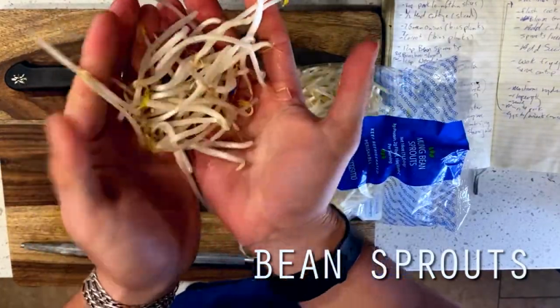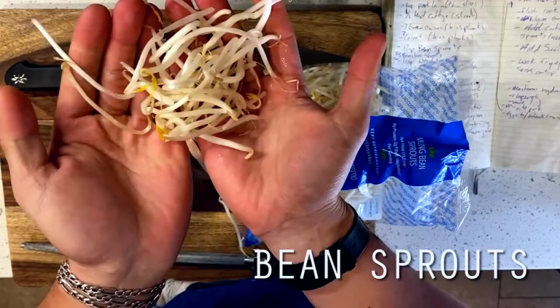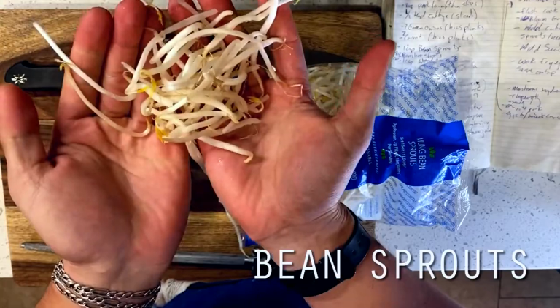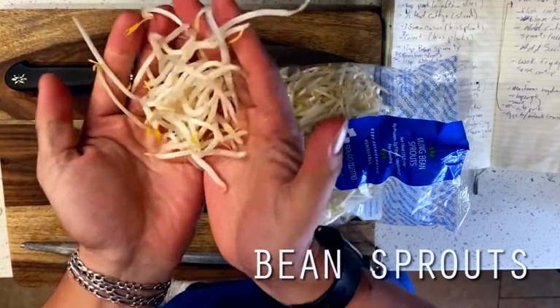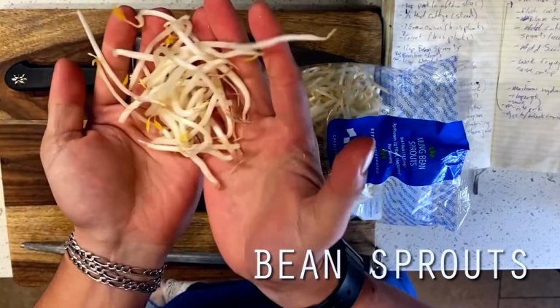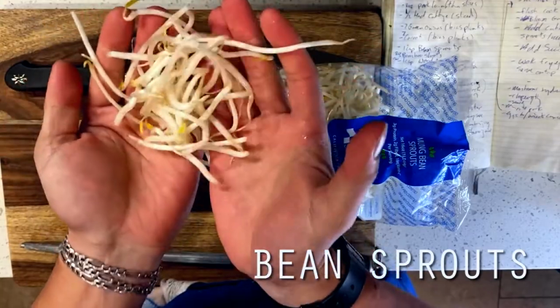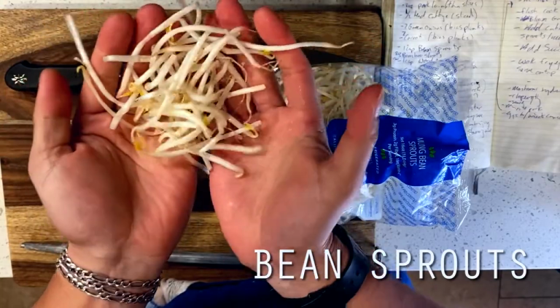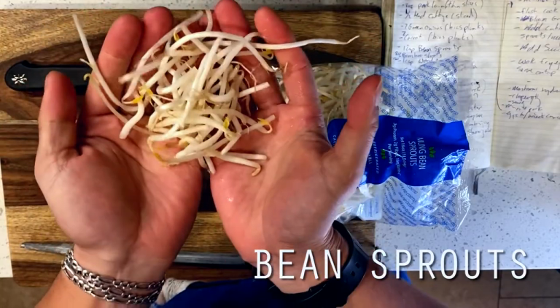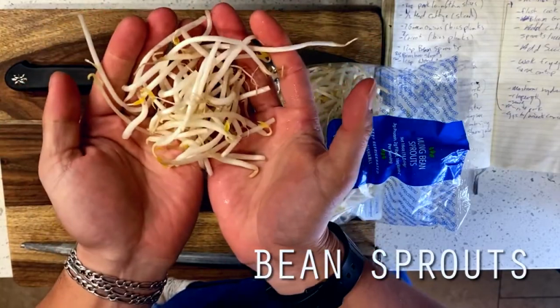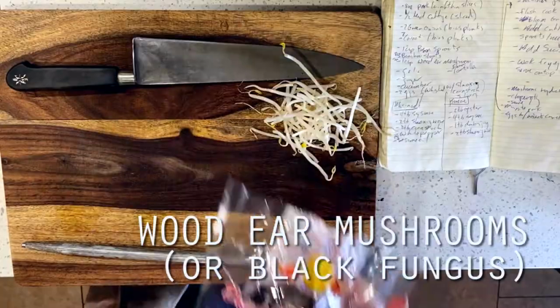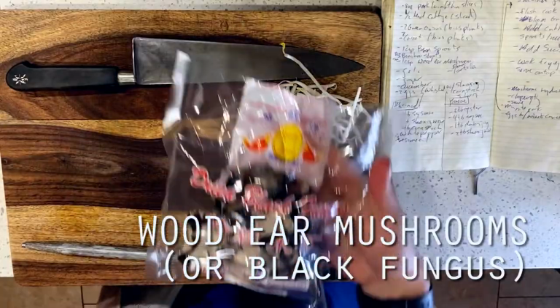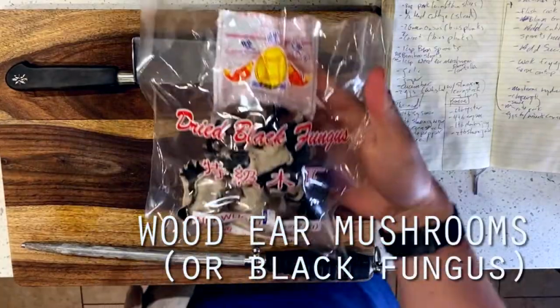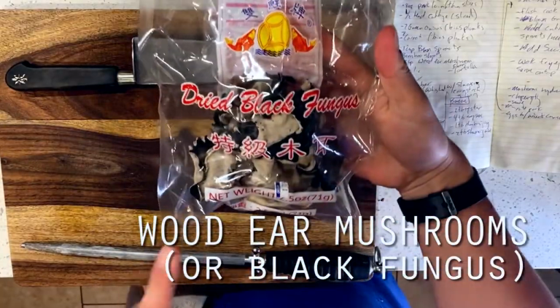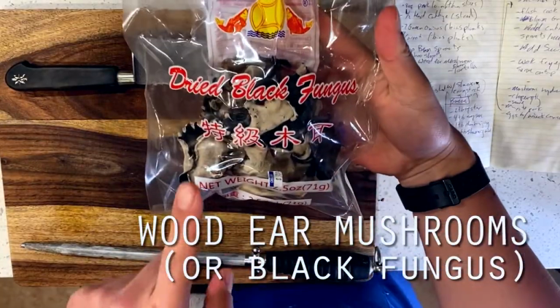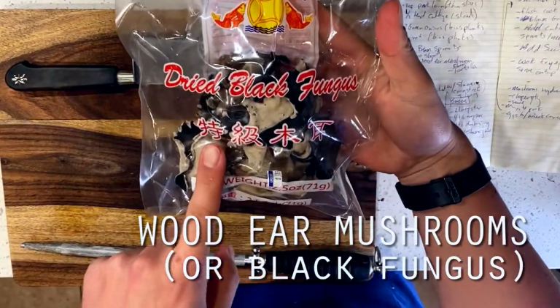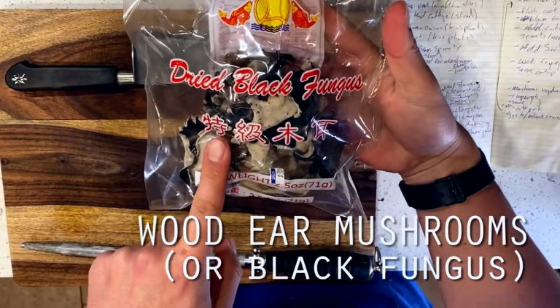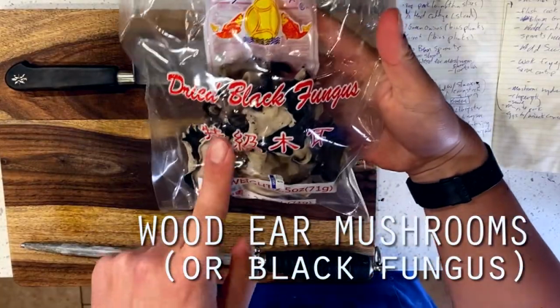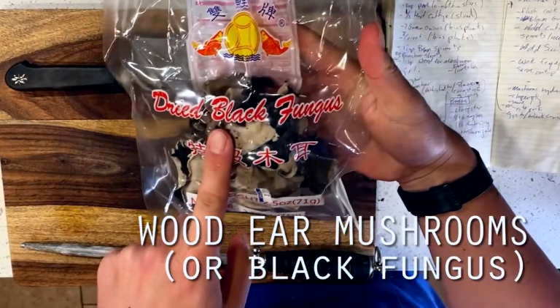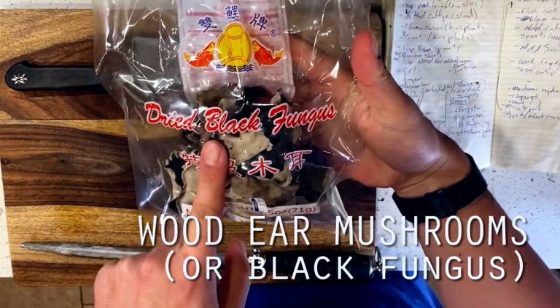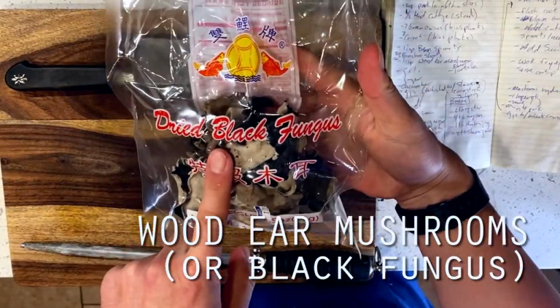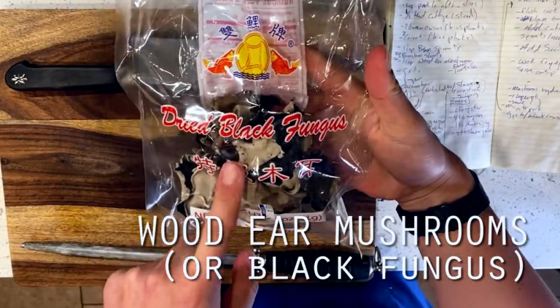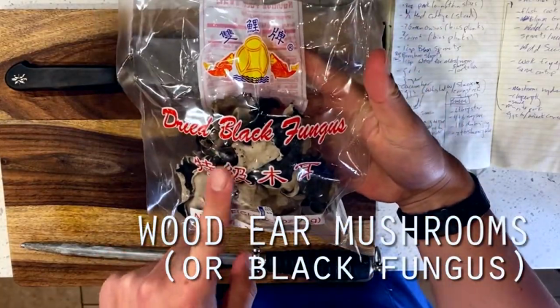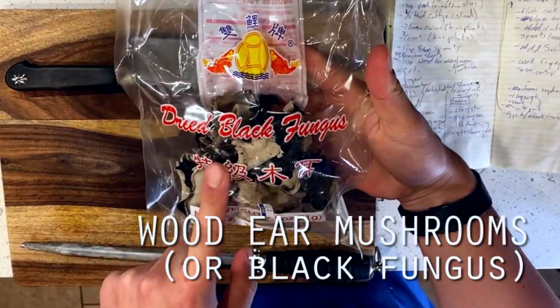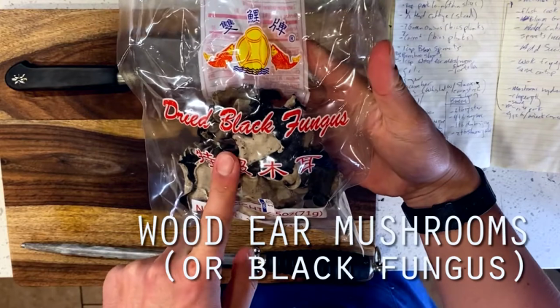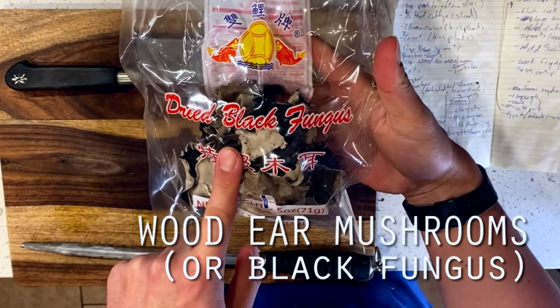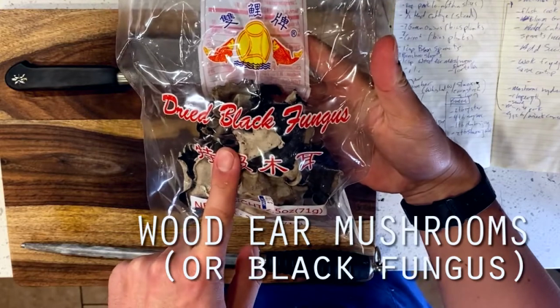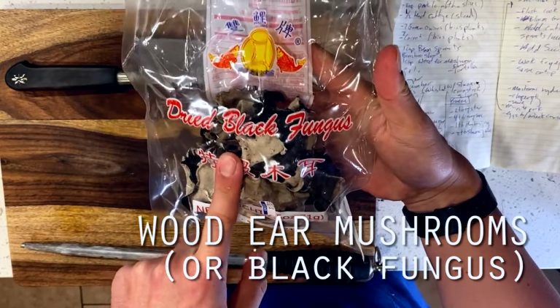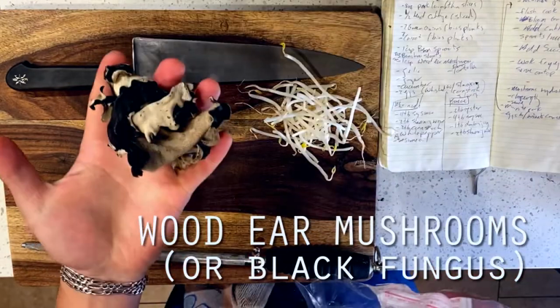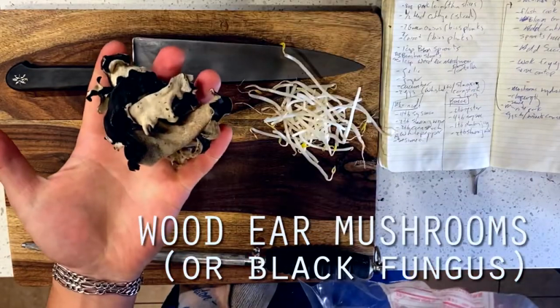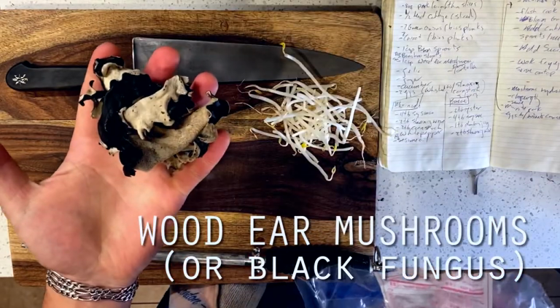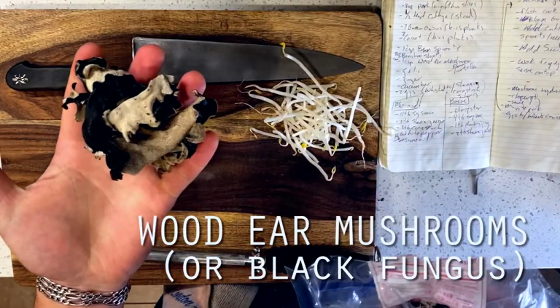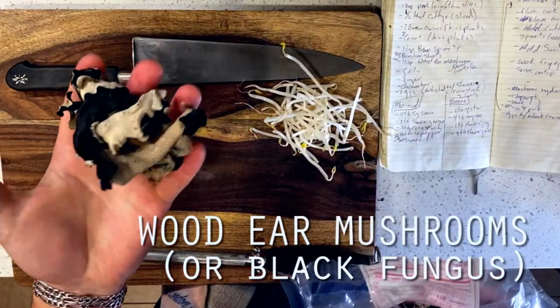As always, I also went ahead and took a shot at my own version of a more authentic Mushu Pork, which is based off of how my mom used to make this stuff when I was a kid.